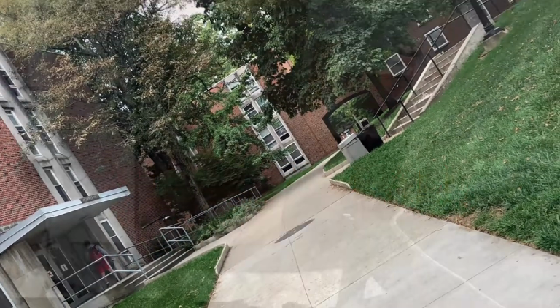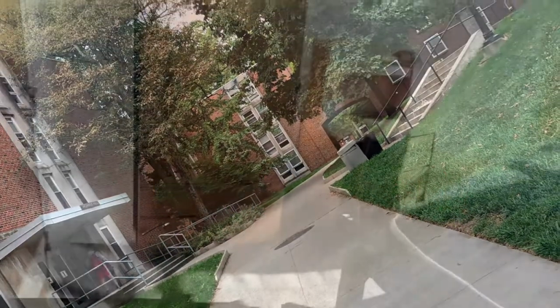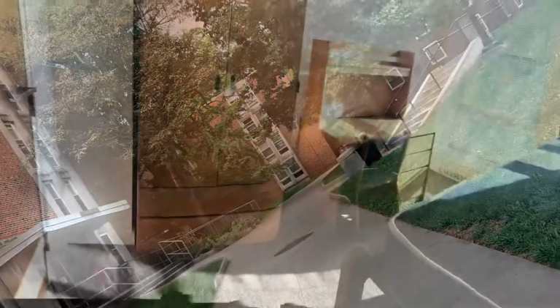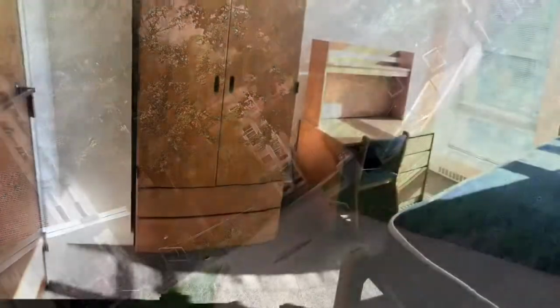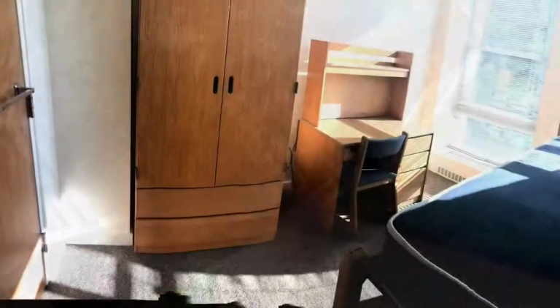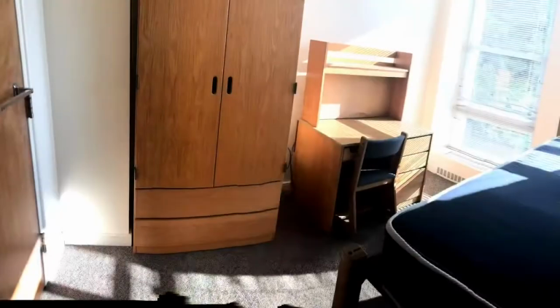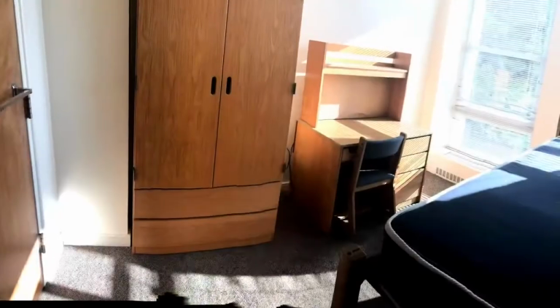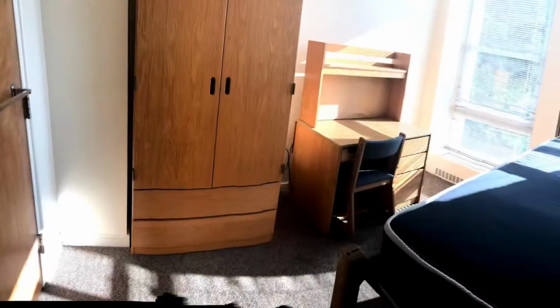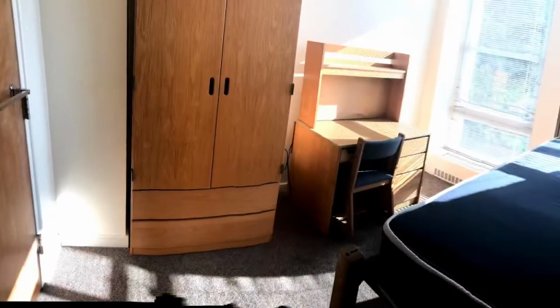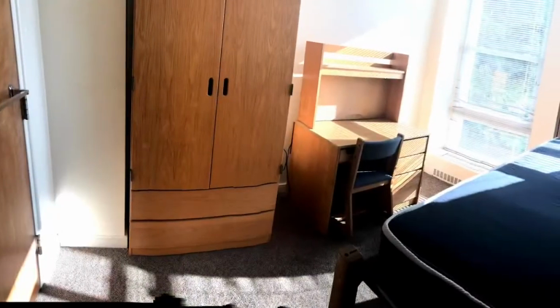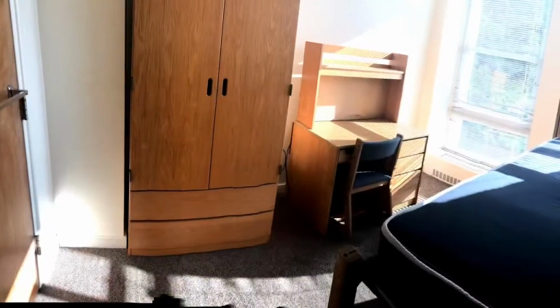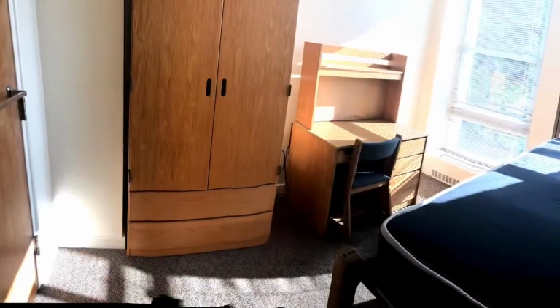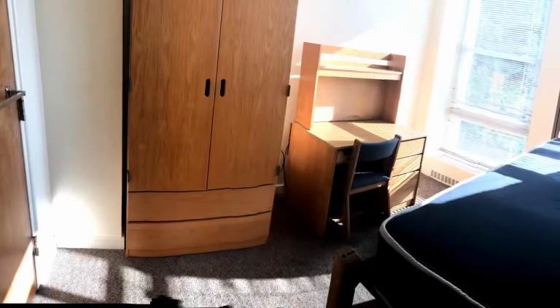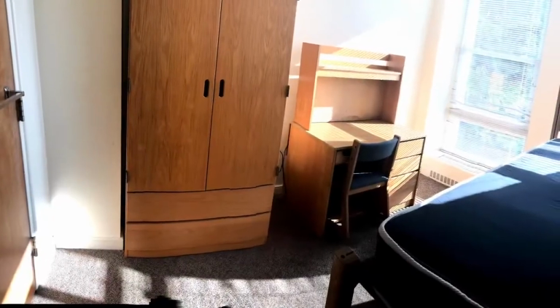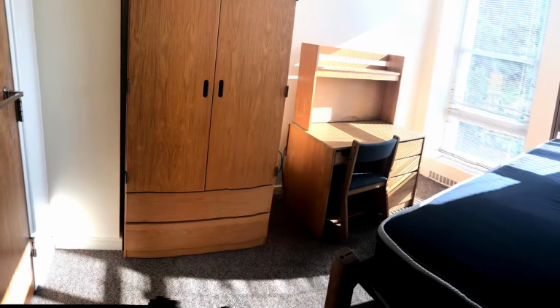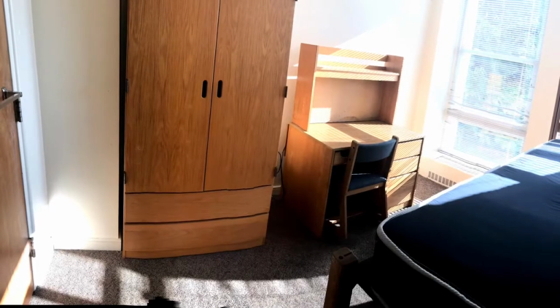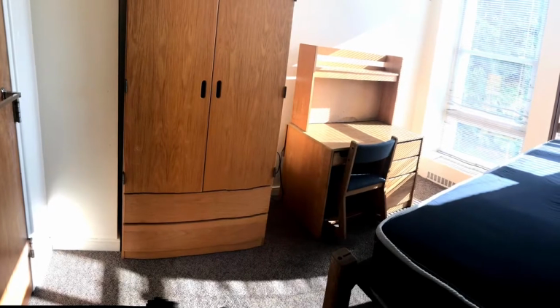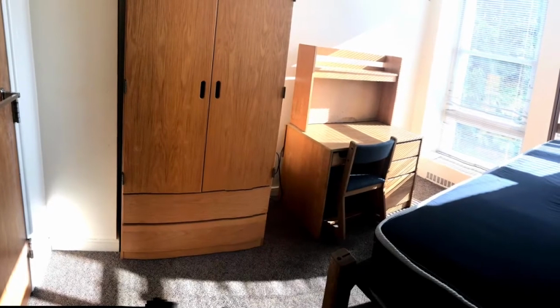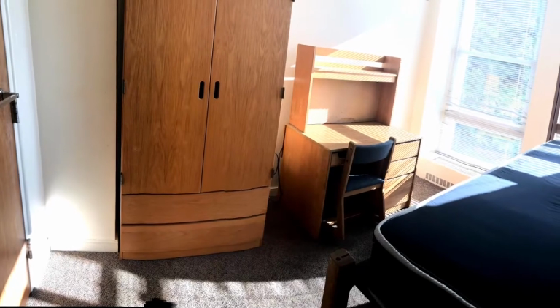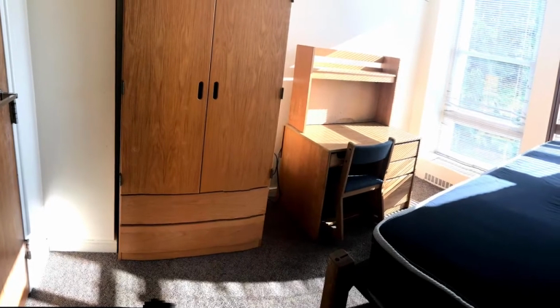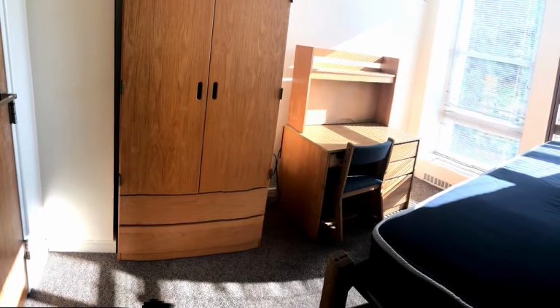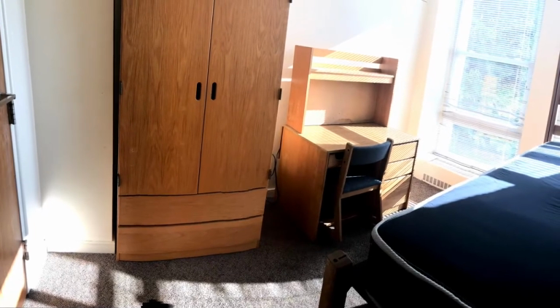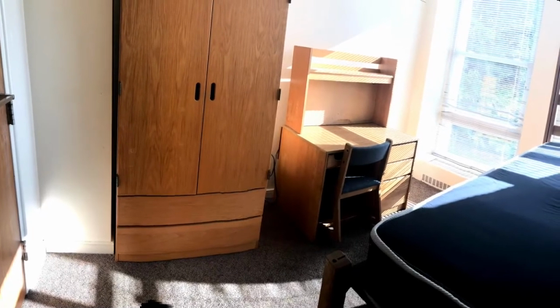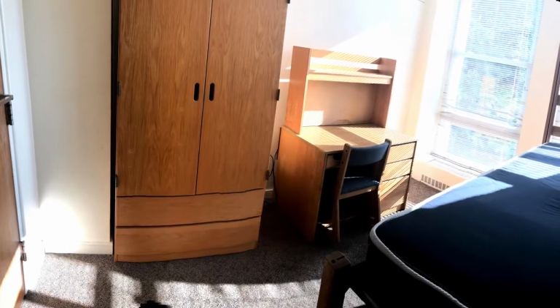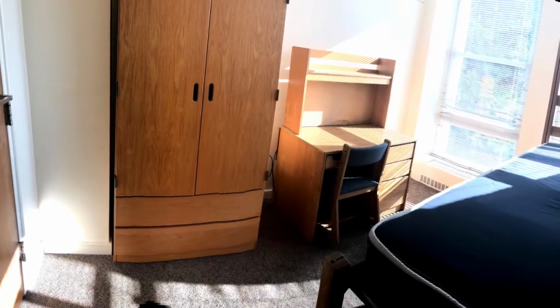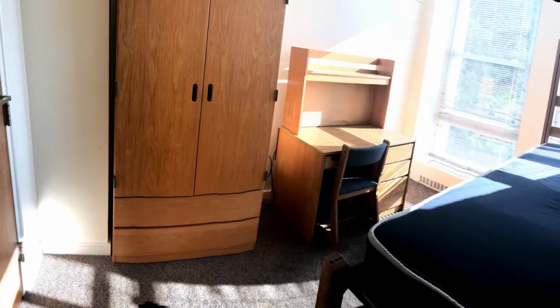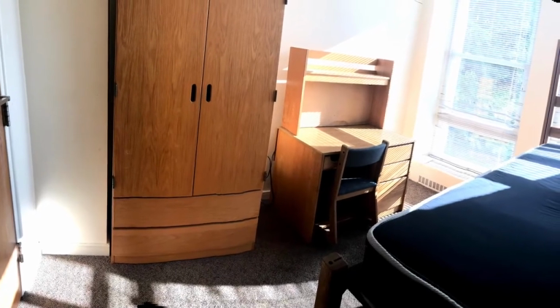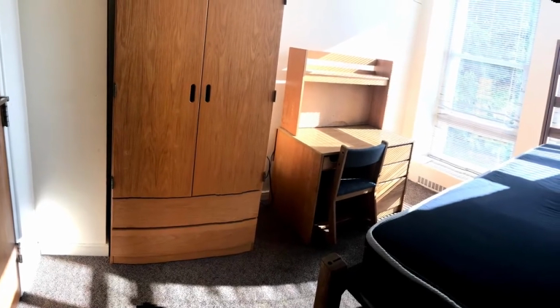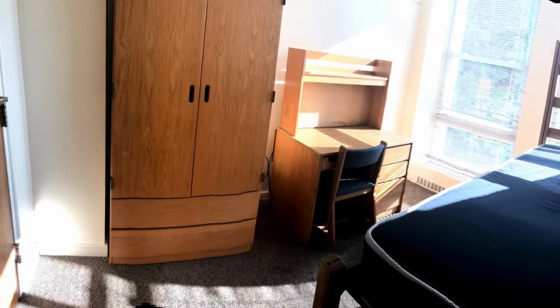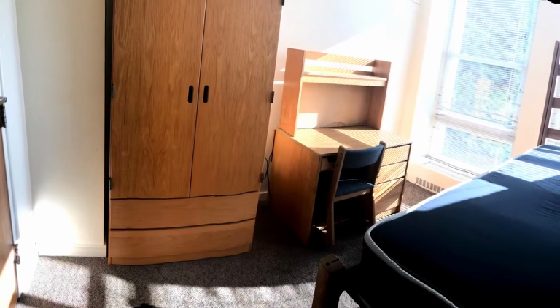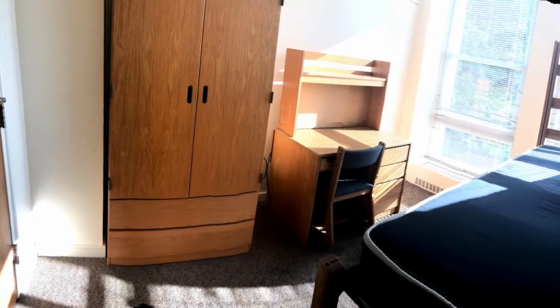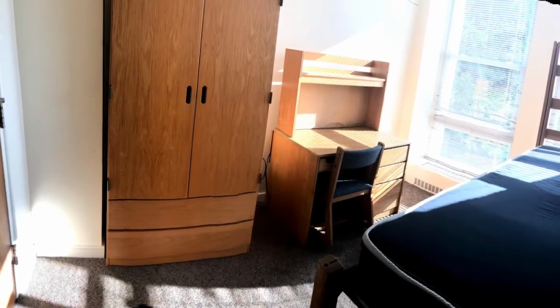Hi everyone, this is my Denison University single in Shorney Hall dorm tour video.